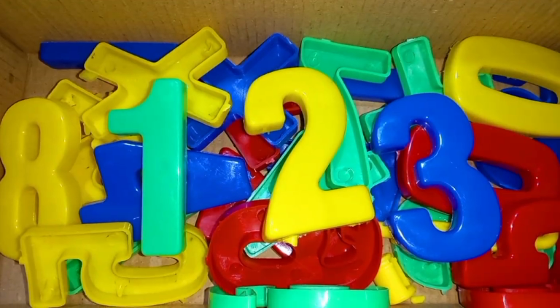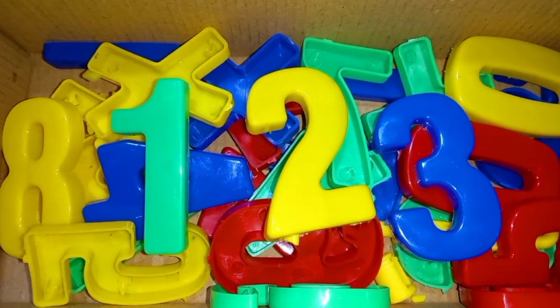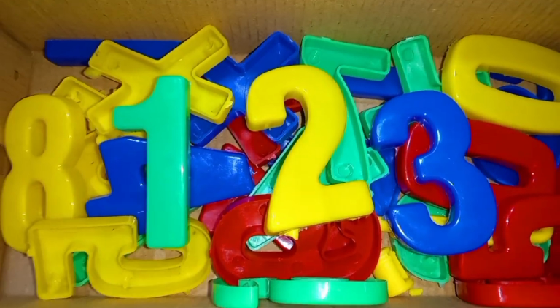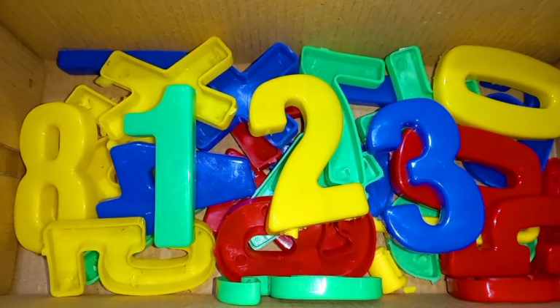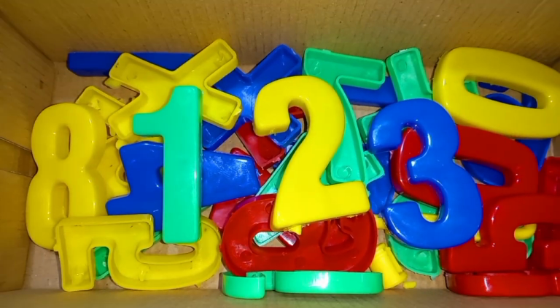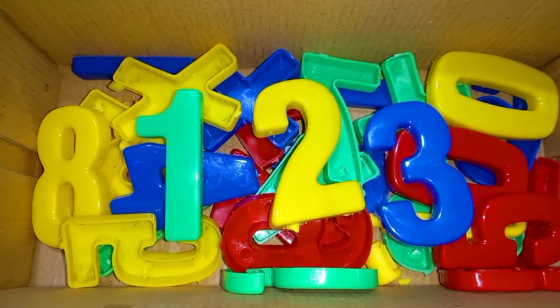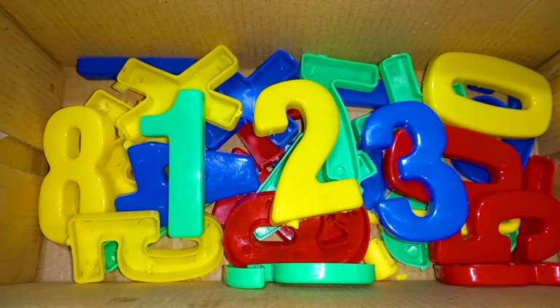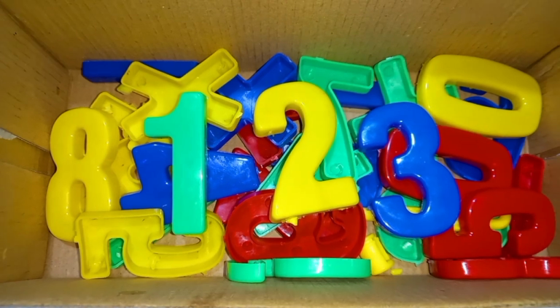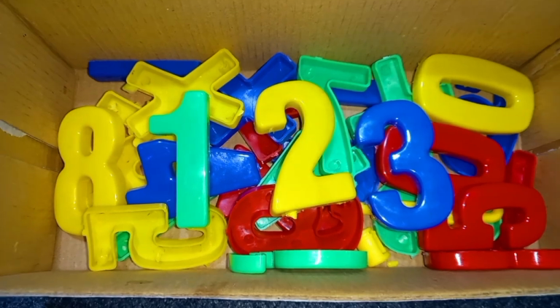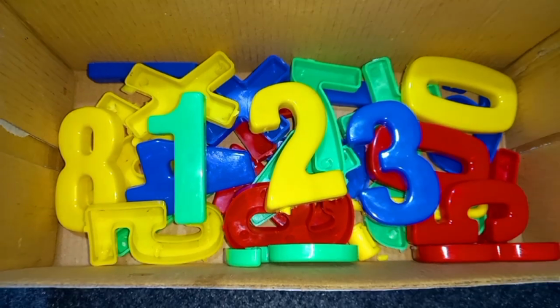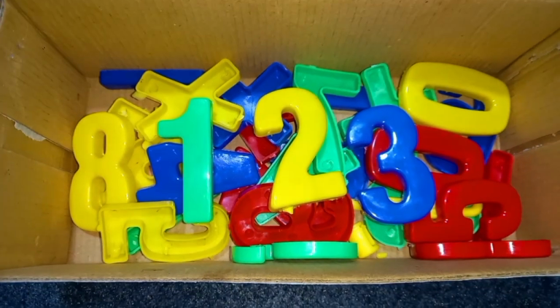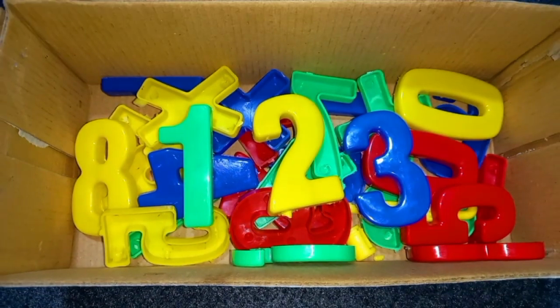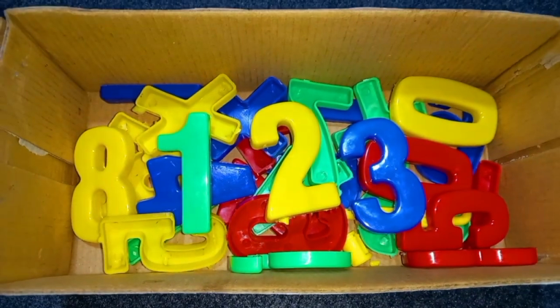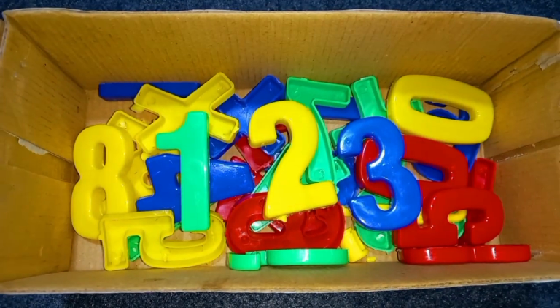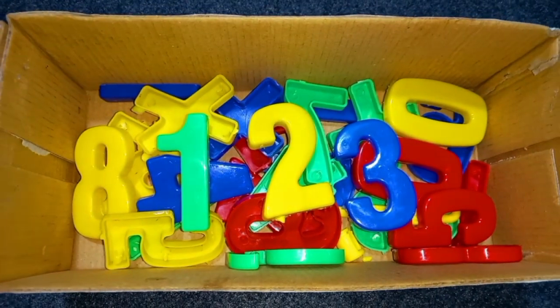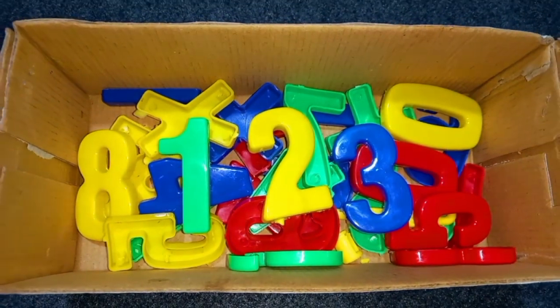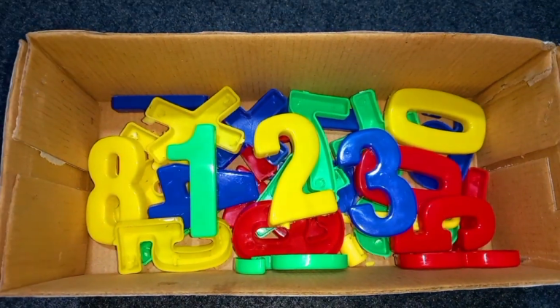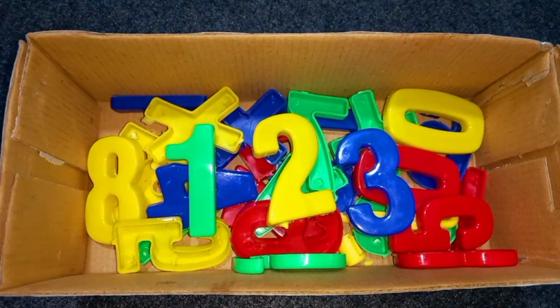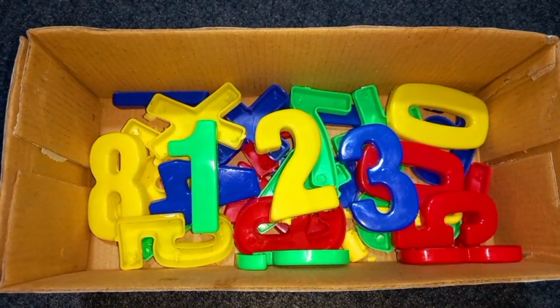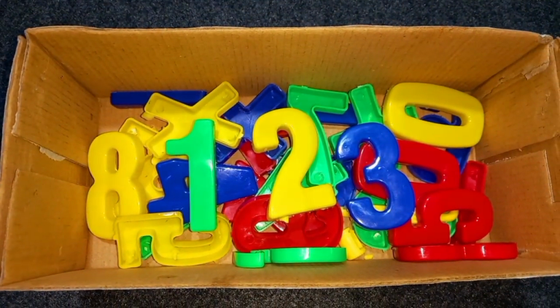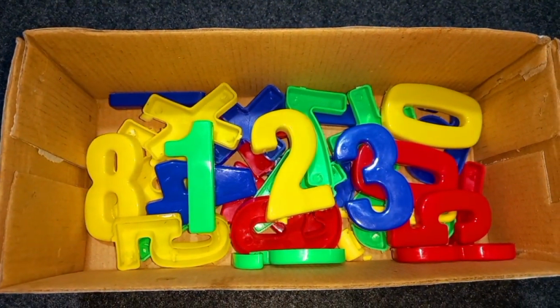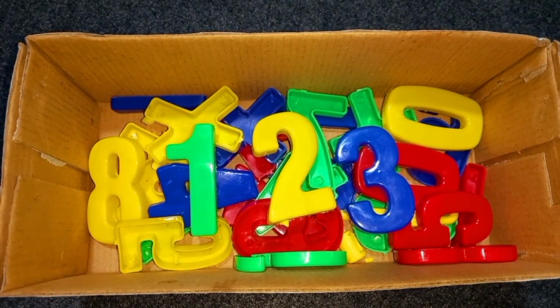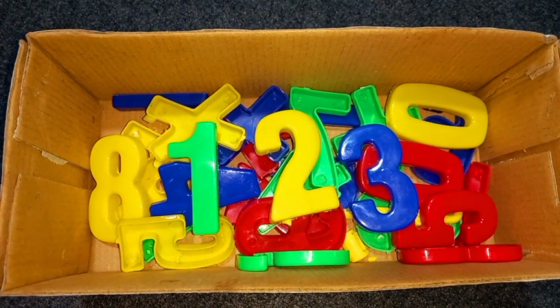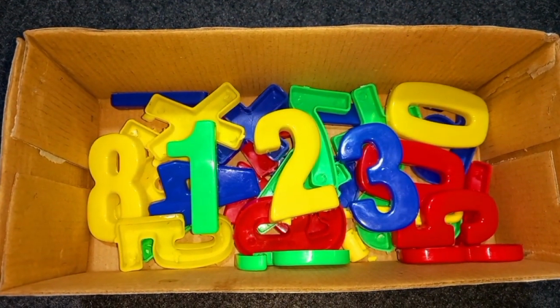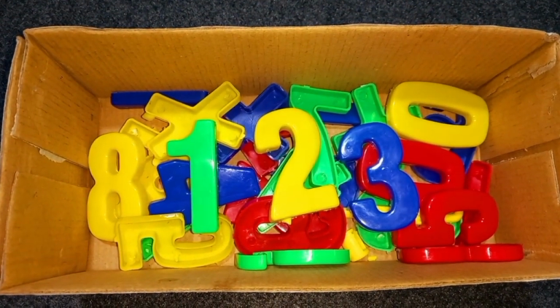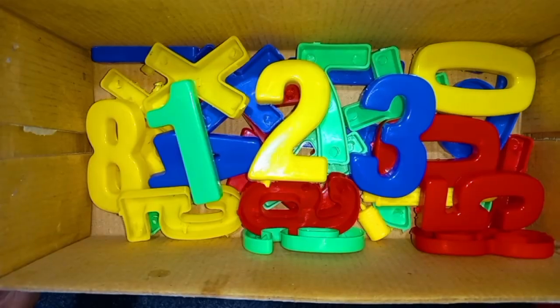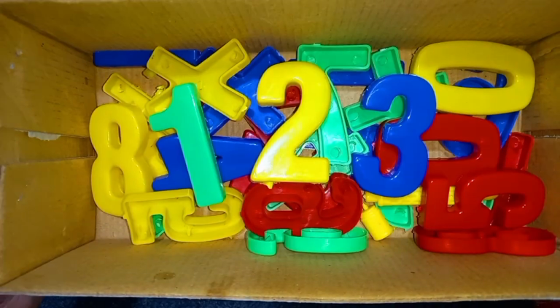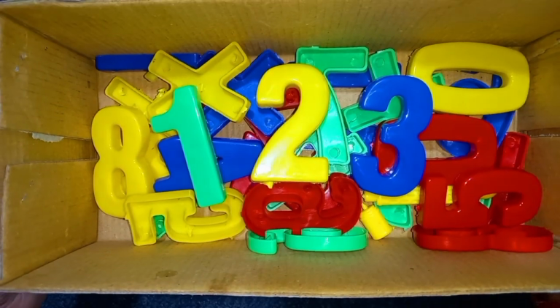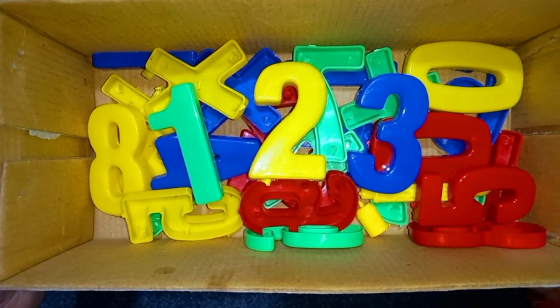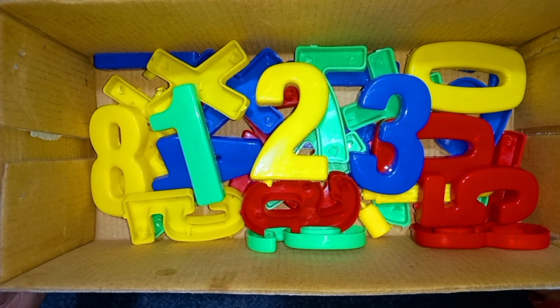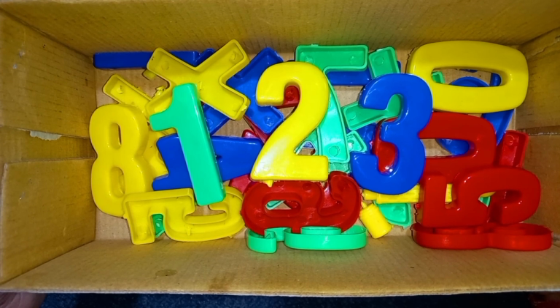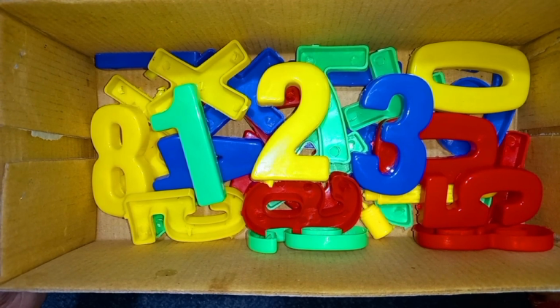Green color, yellow color, blue color. One, two, three numbers.